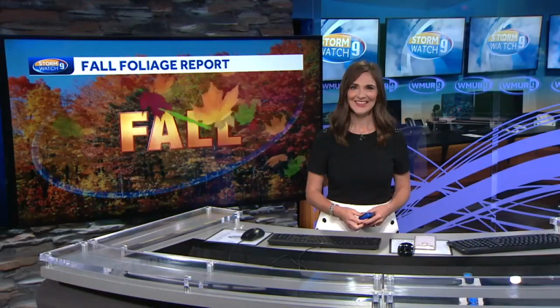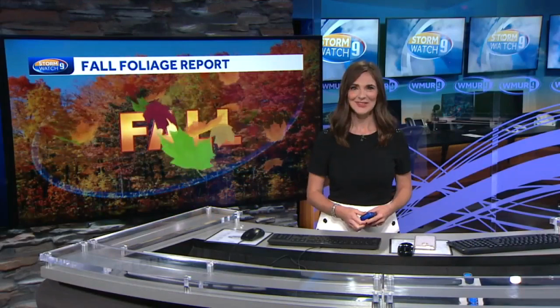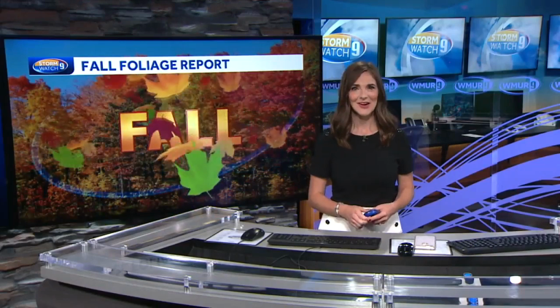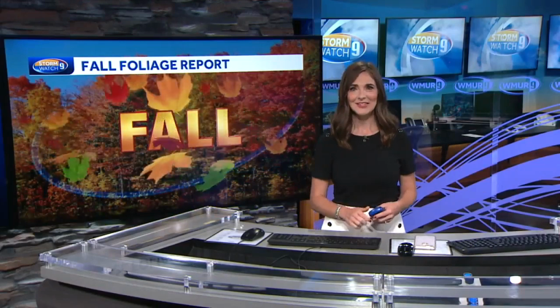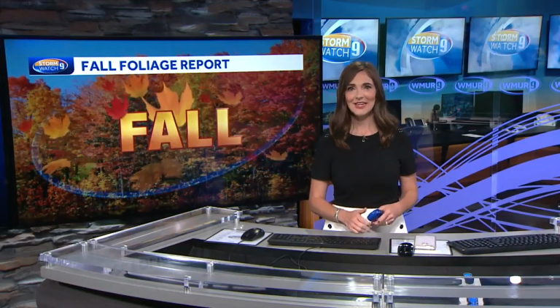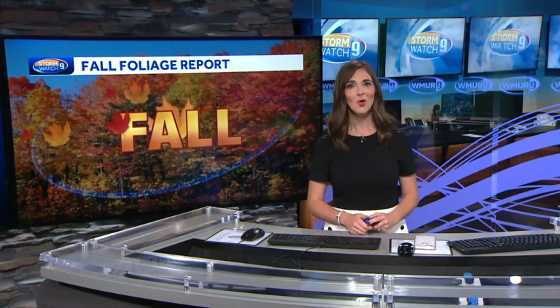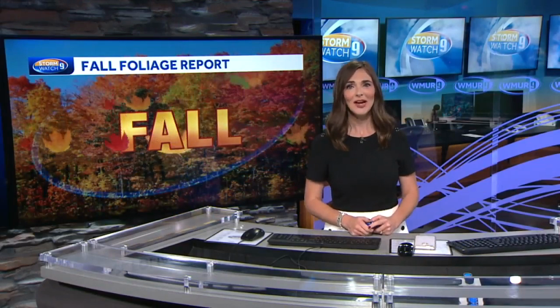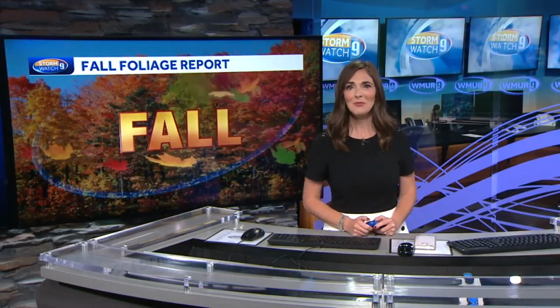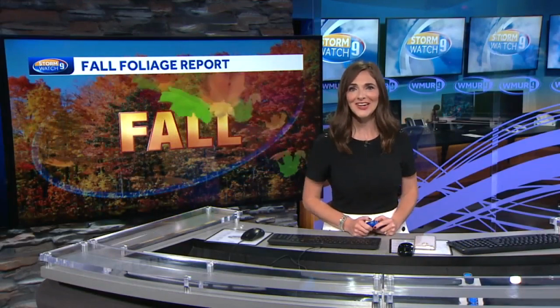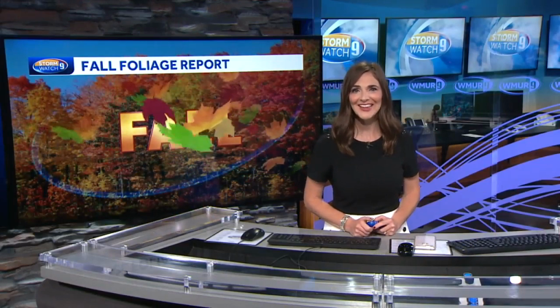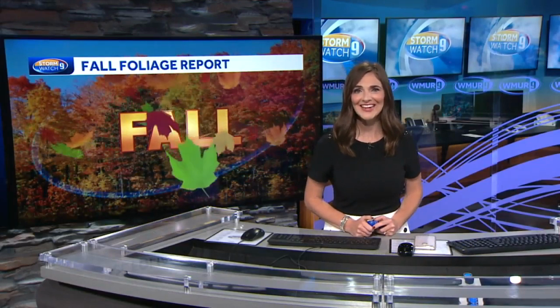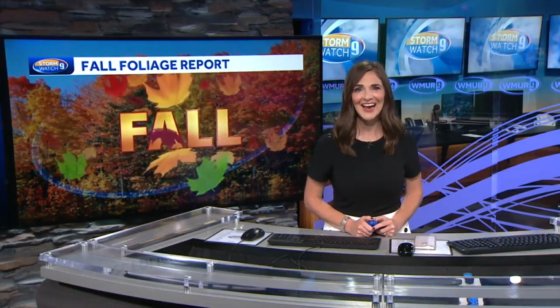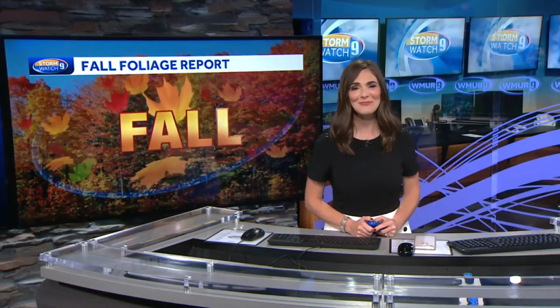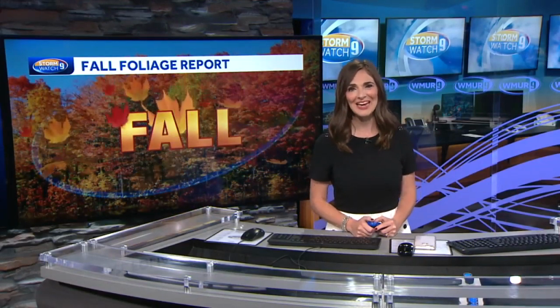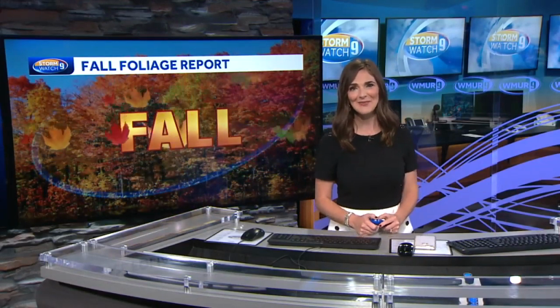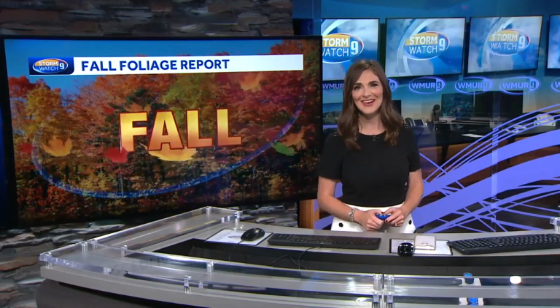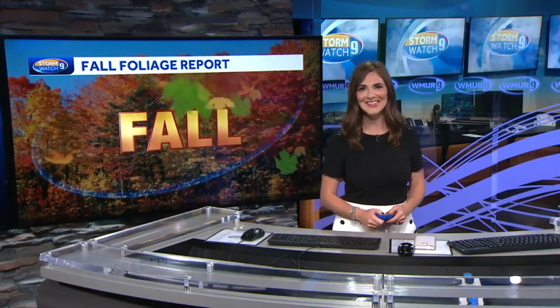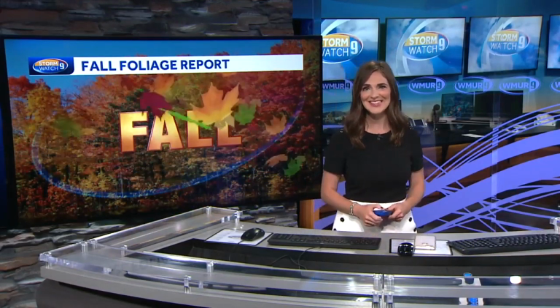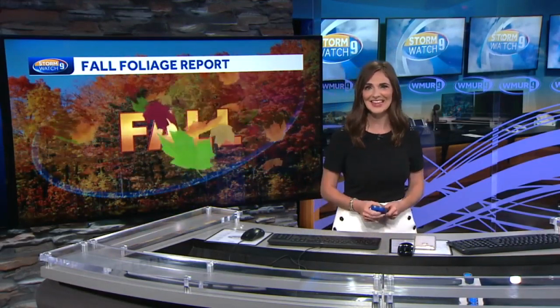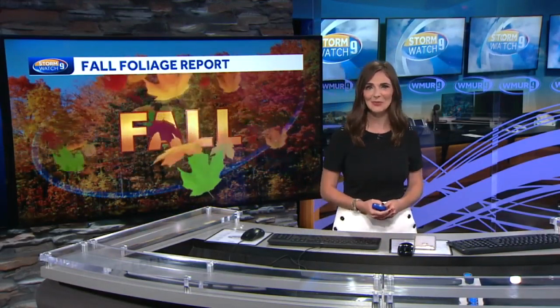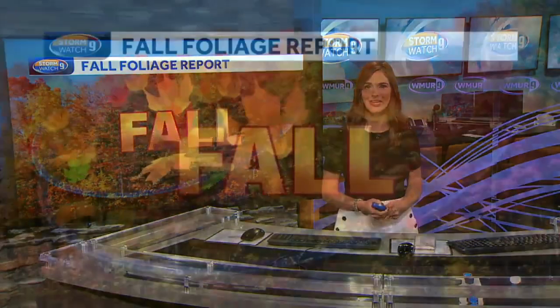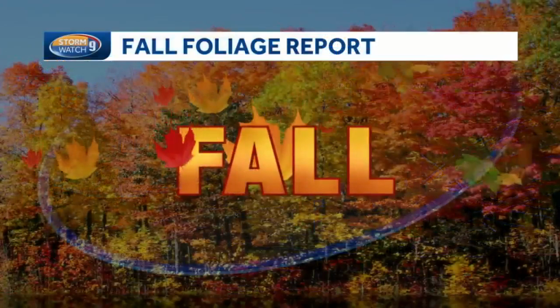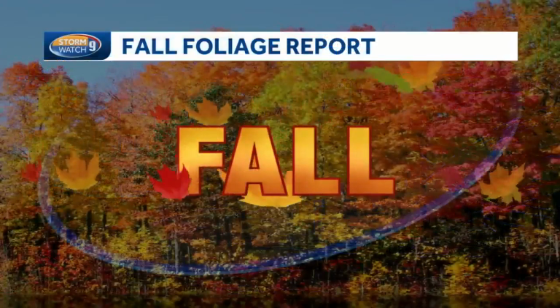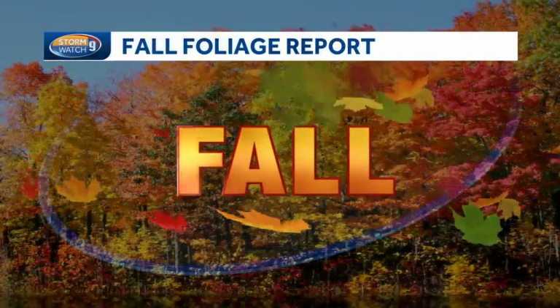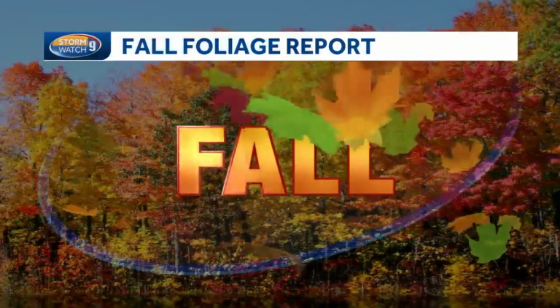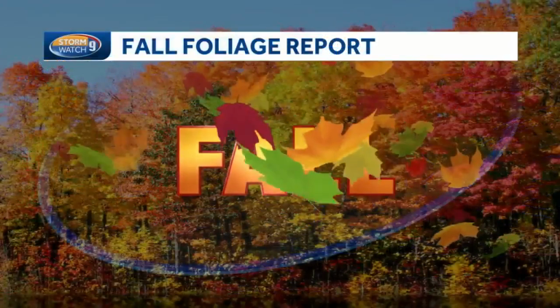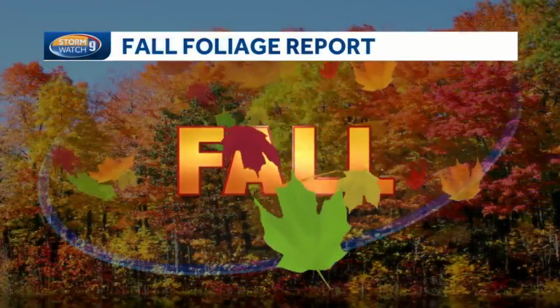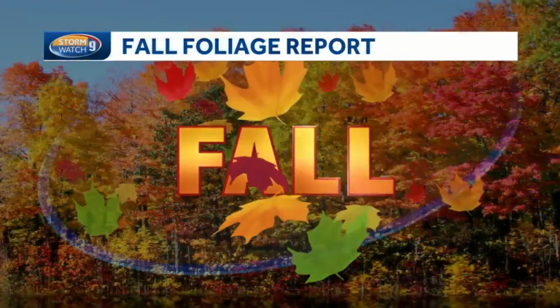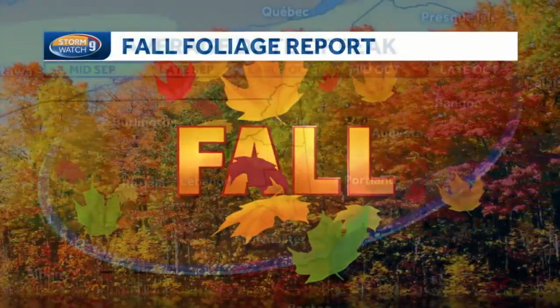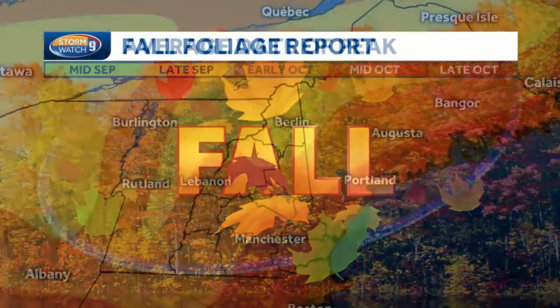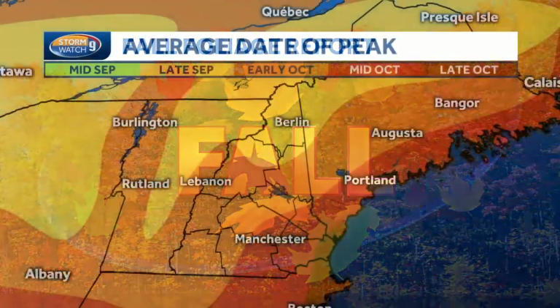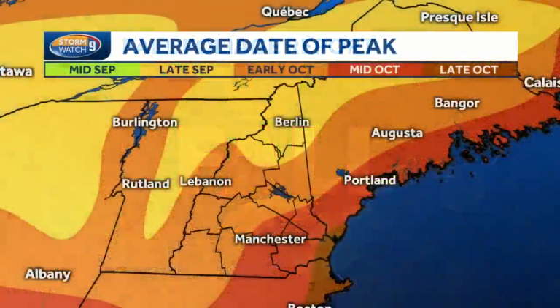We're starting to see more and more color. Hi everybody. I'm meteorologist Haley Lapointe here with your weekly fall foliage report.